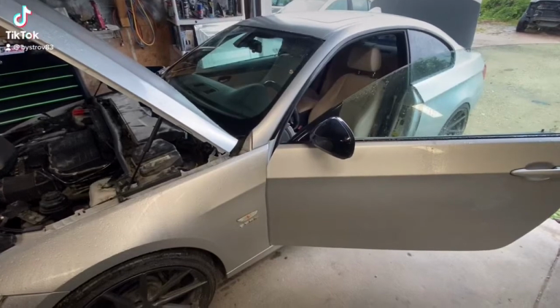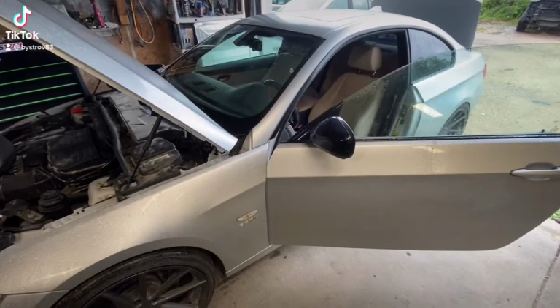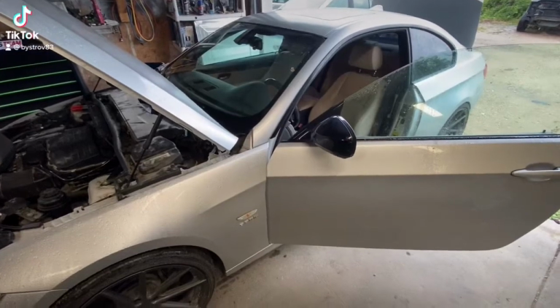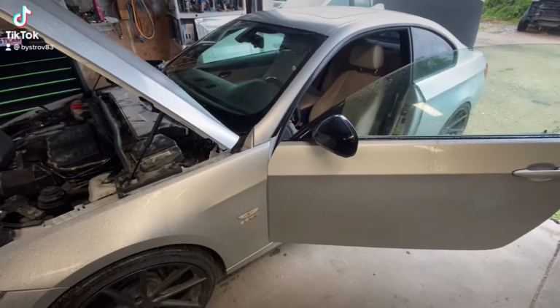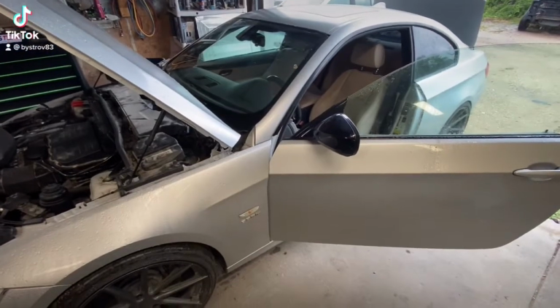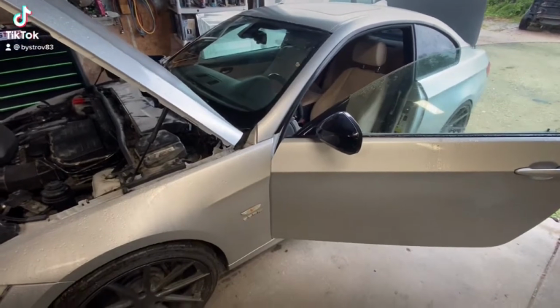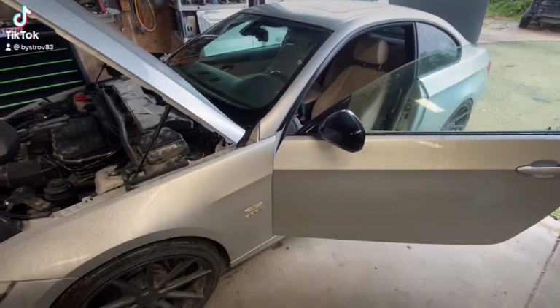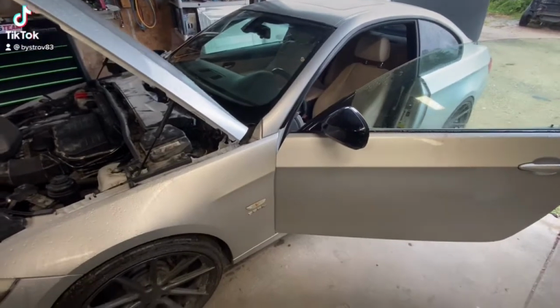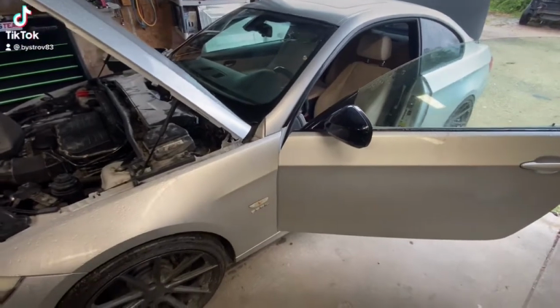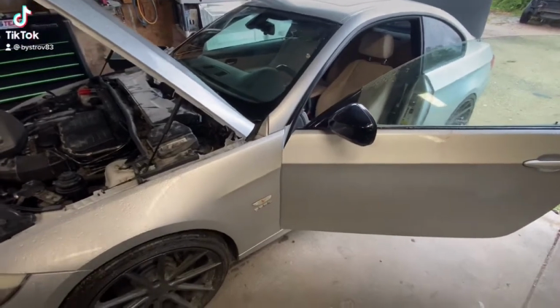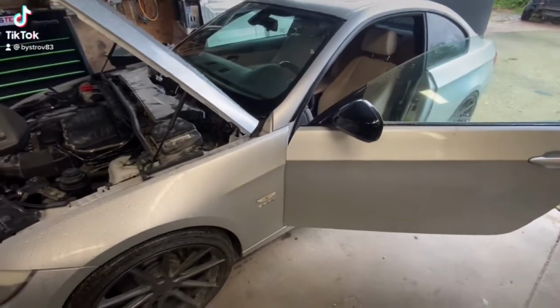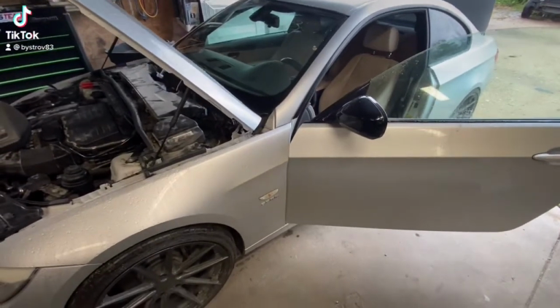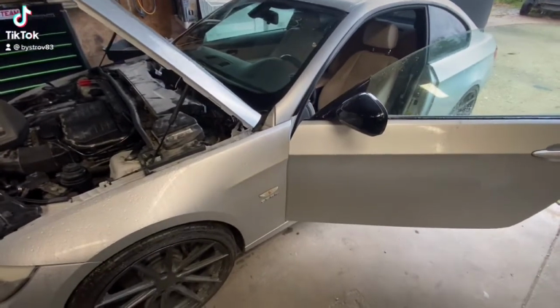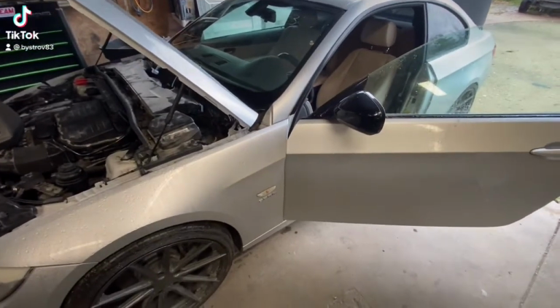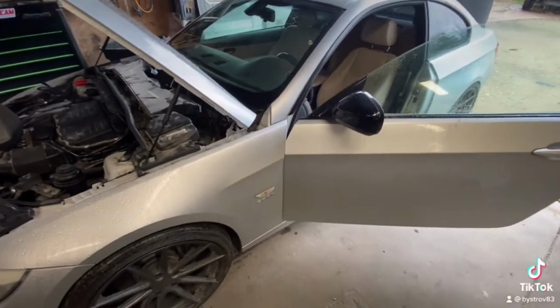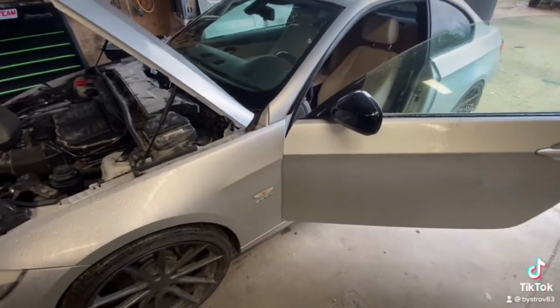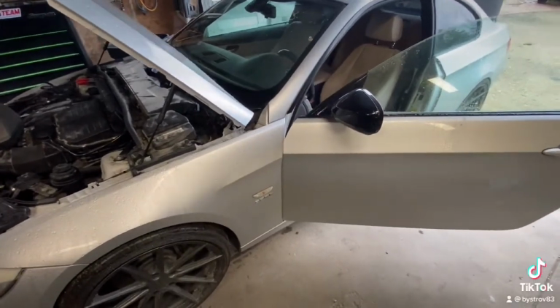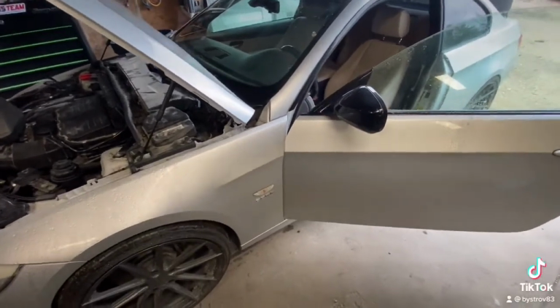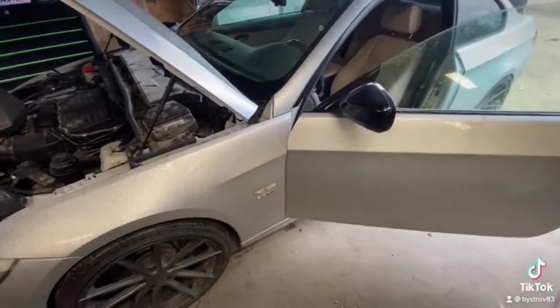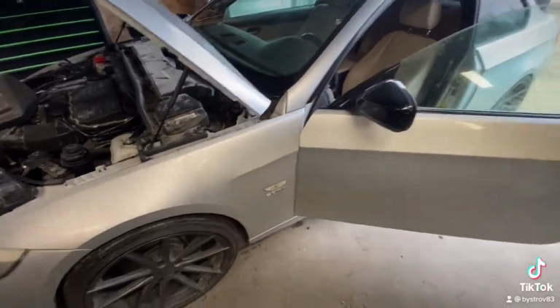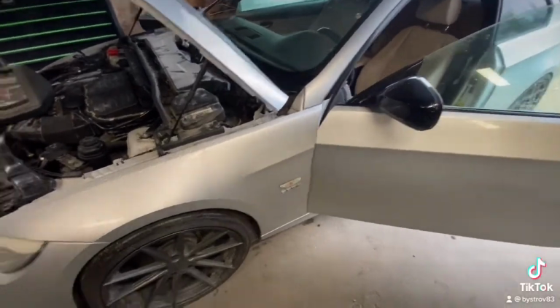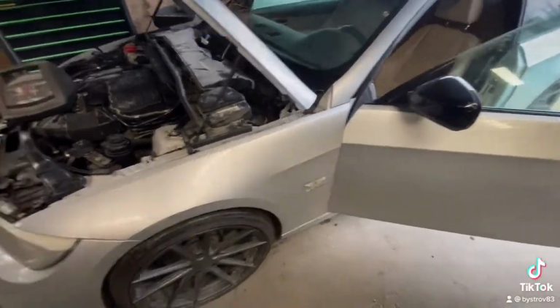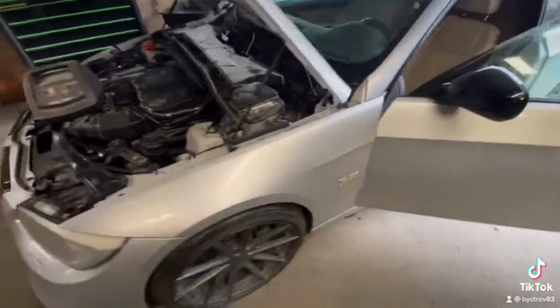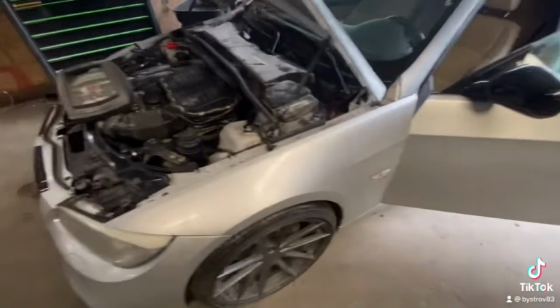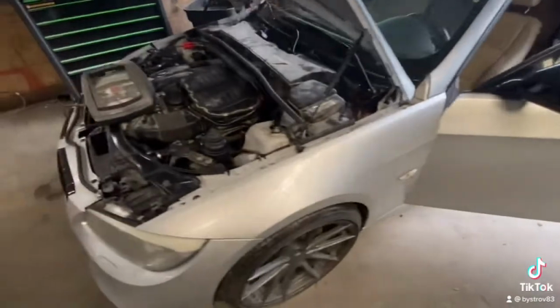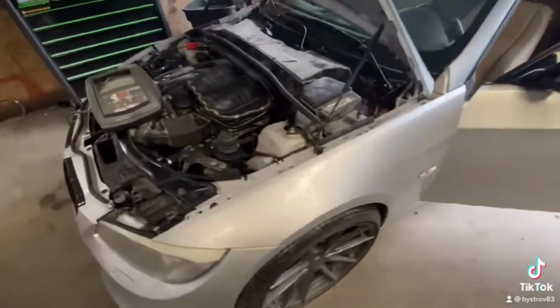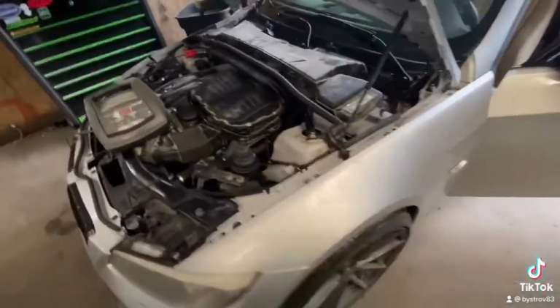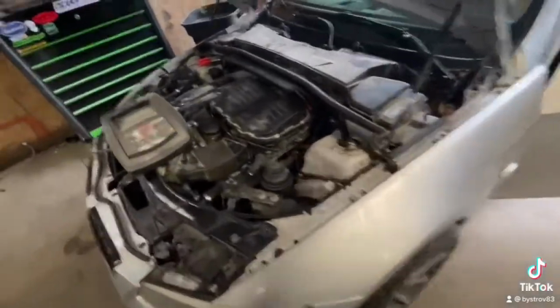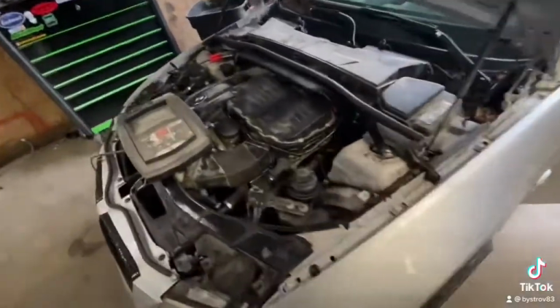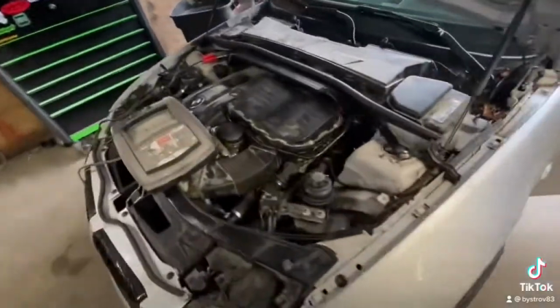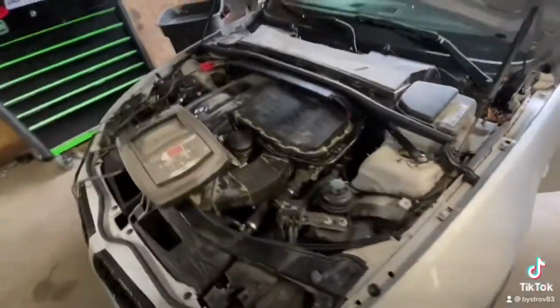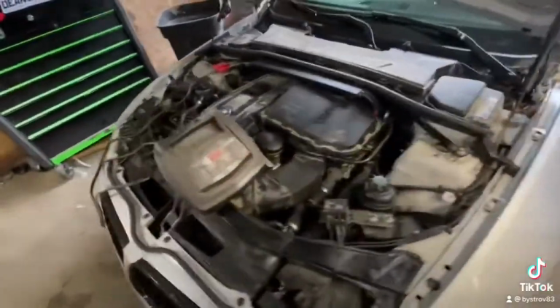How to bleed coolant on a BMW E90, N52, N54.